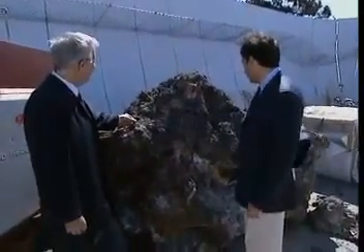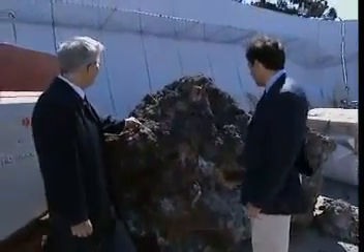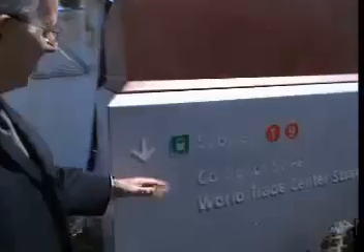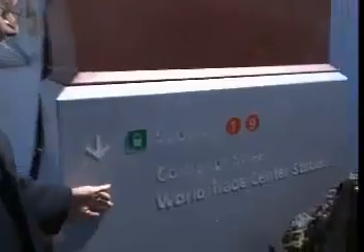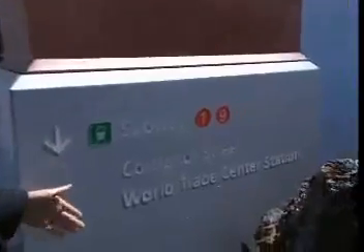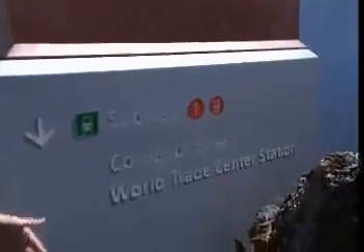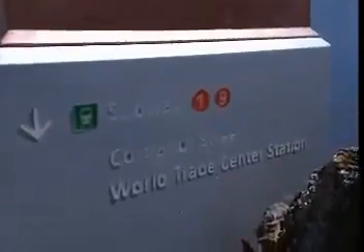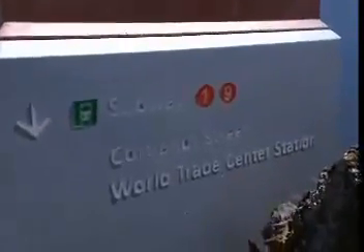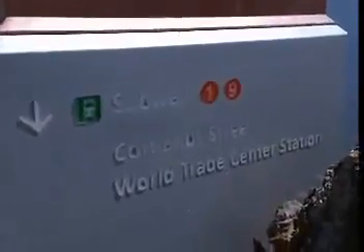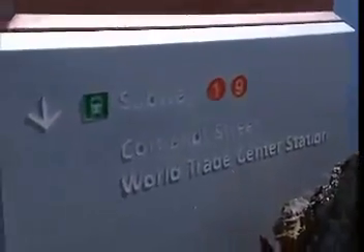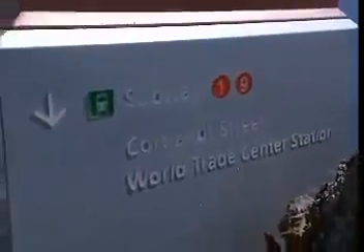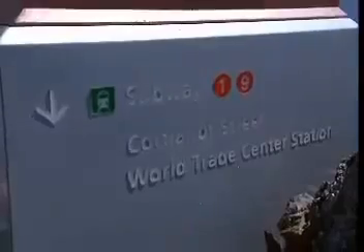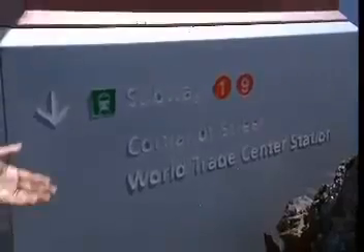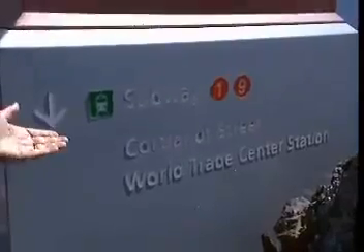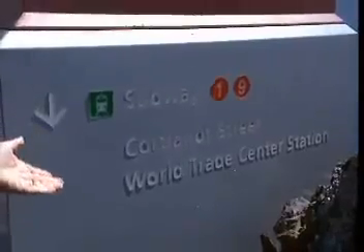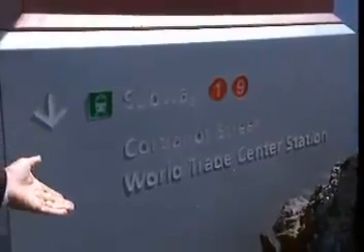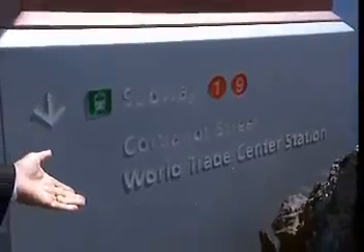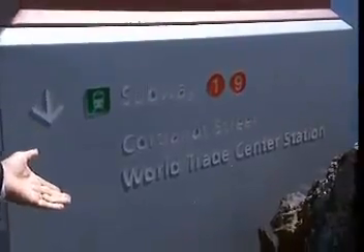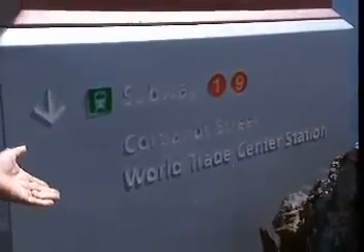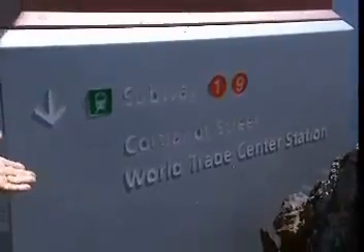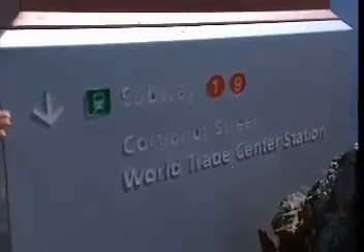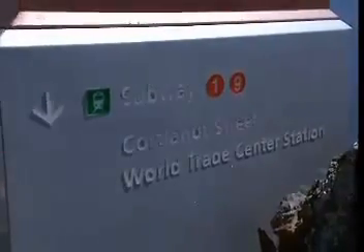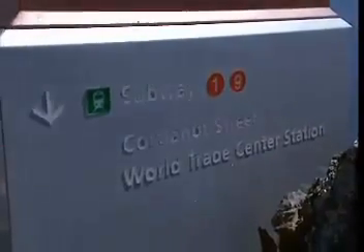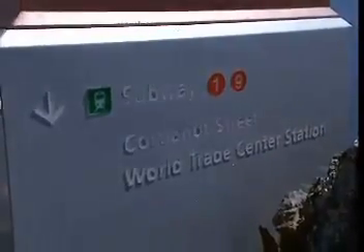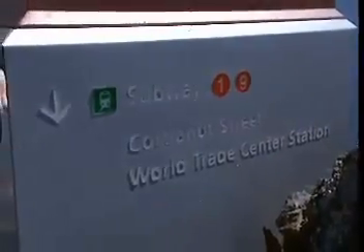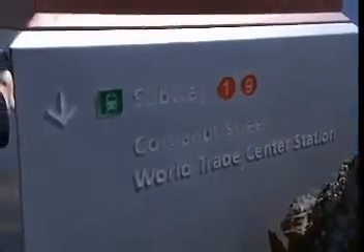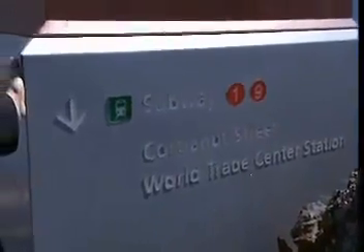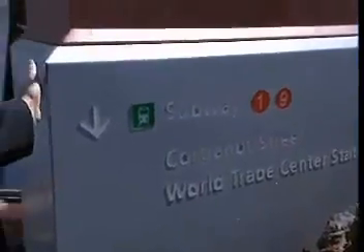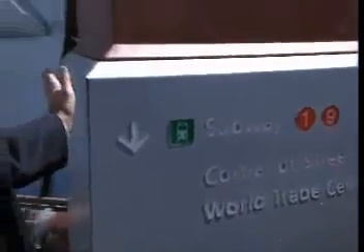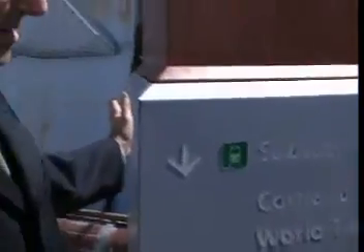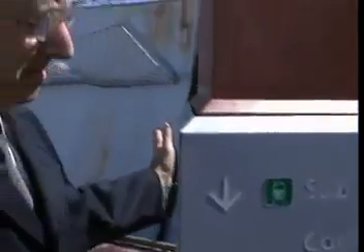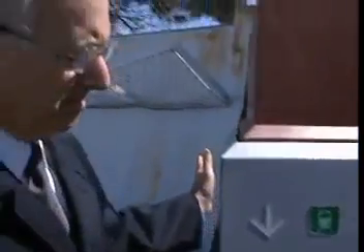Most of the objects that survived are from the underground concourses, such as these signs from the Trade Center subway station.